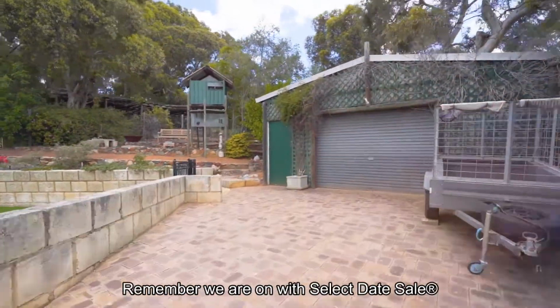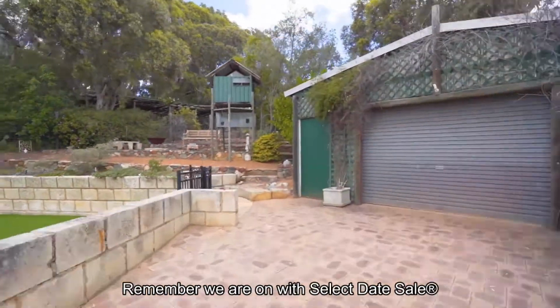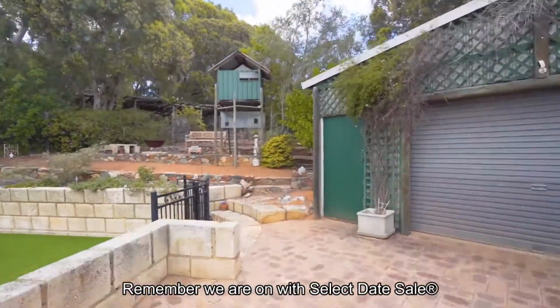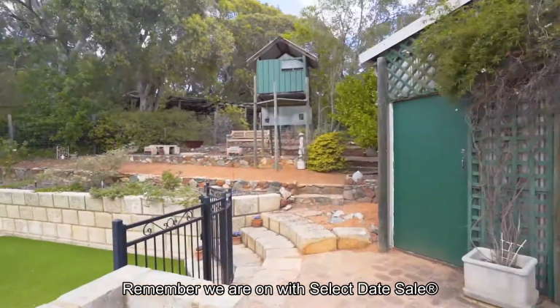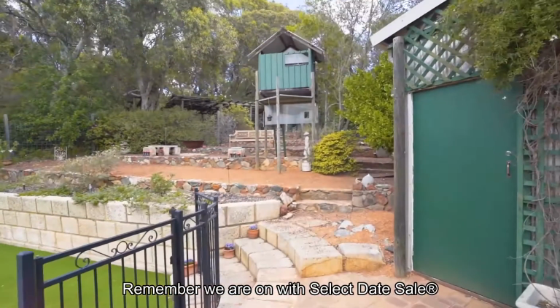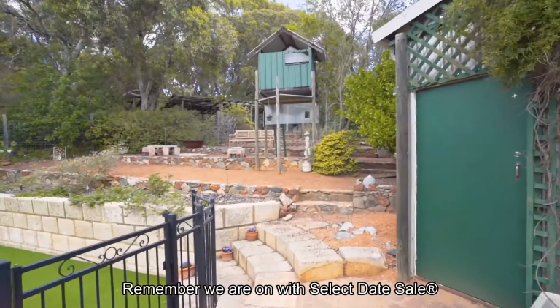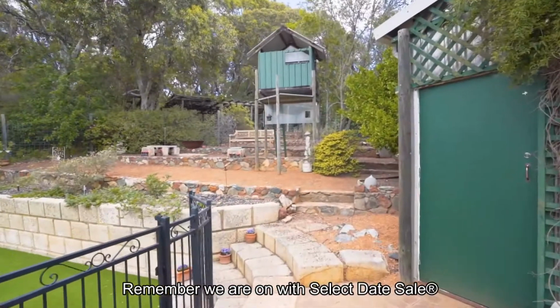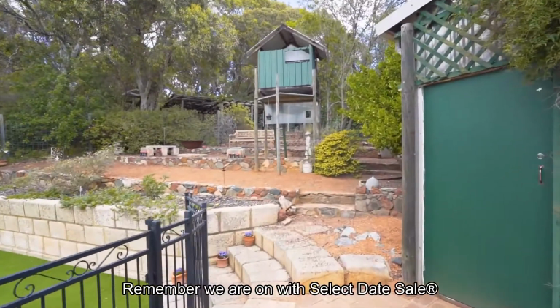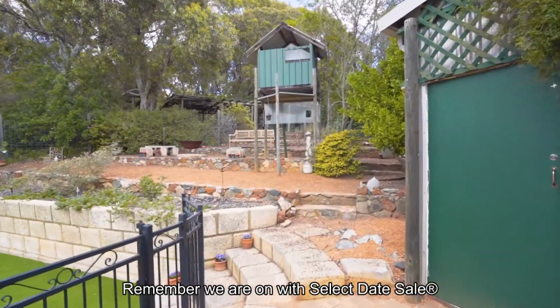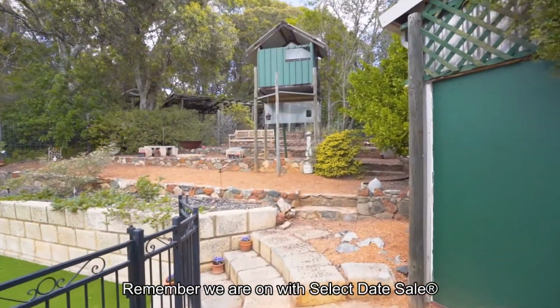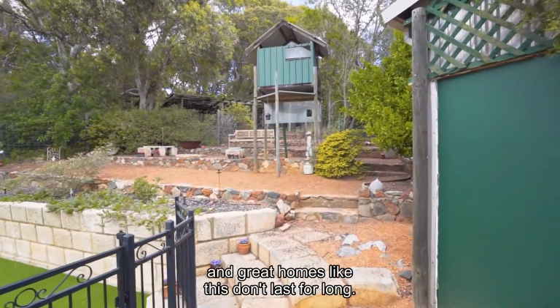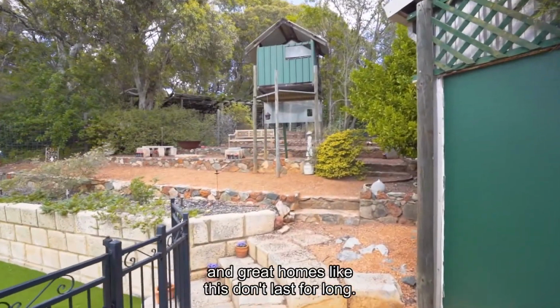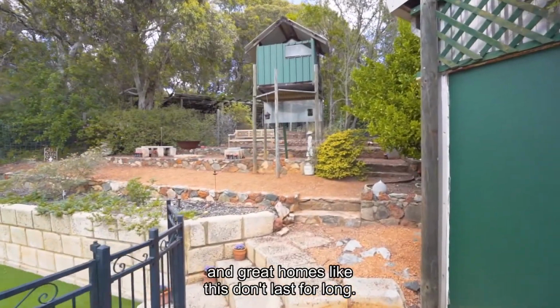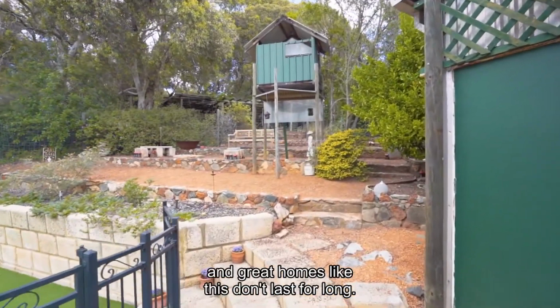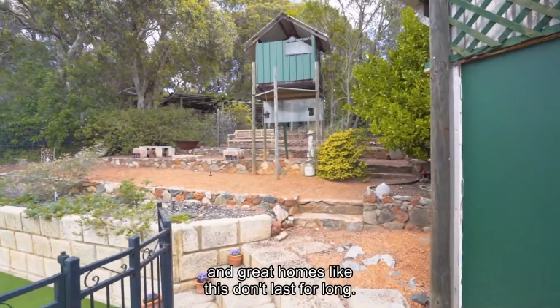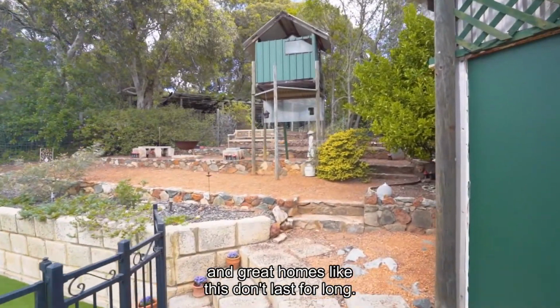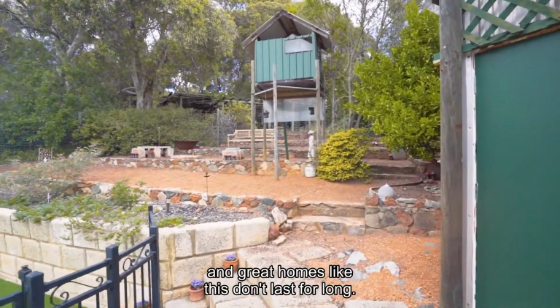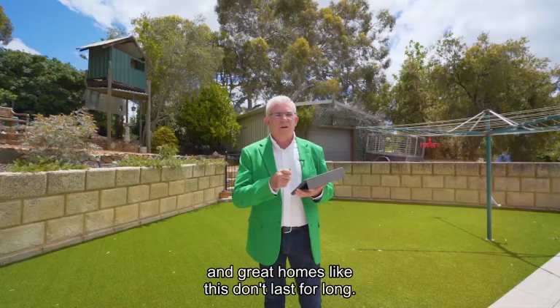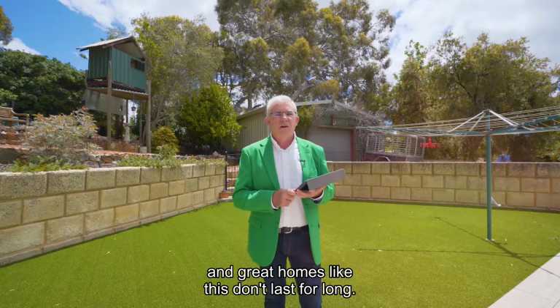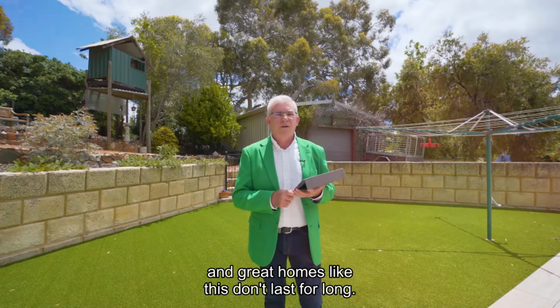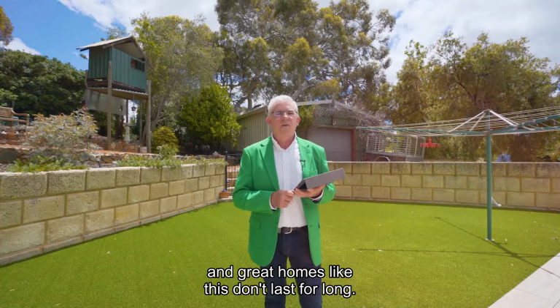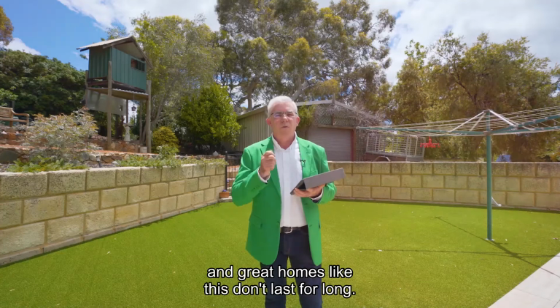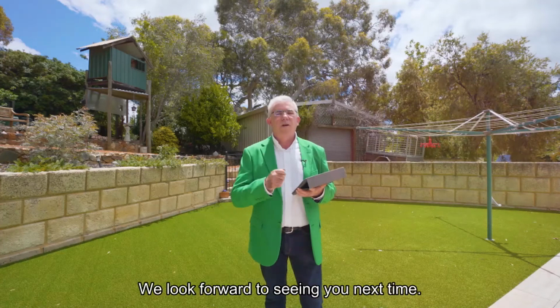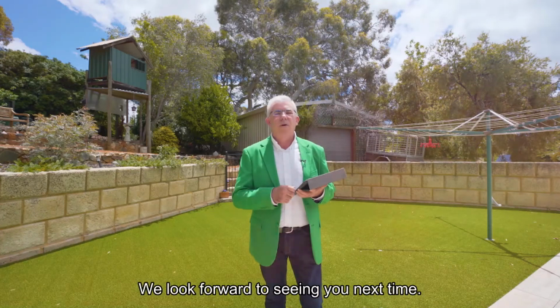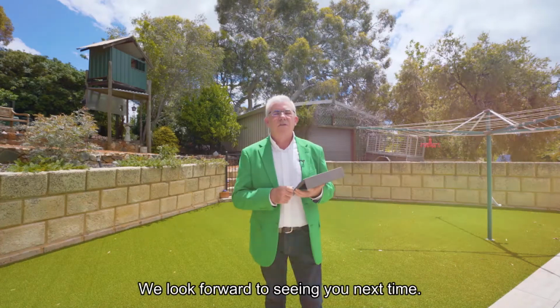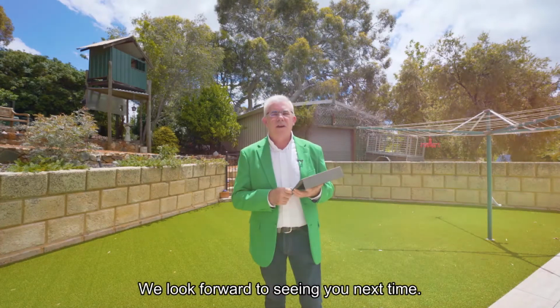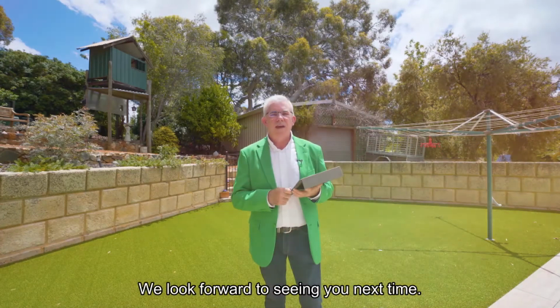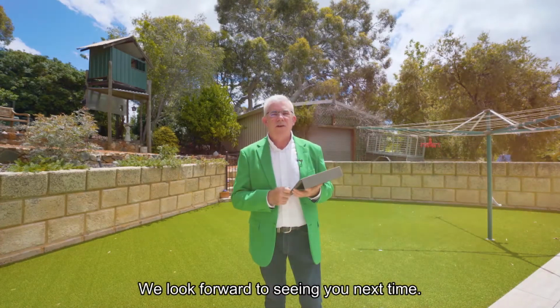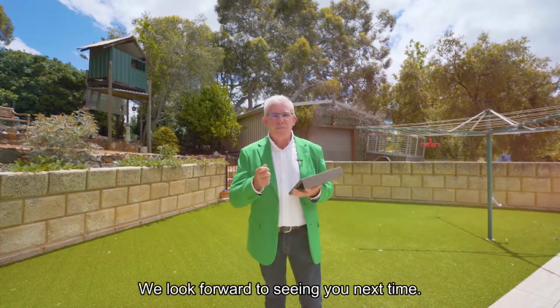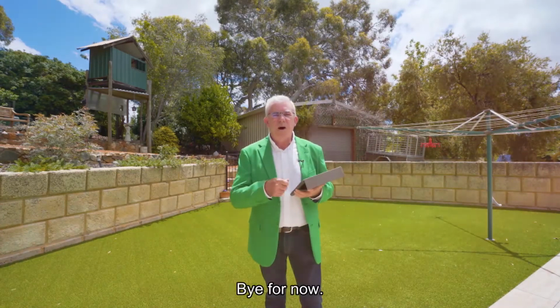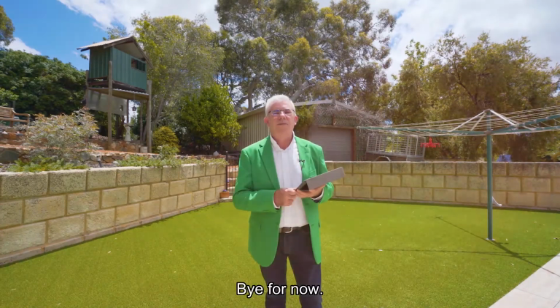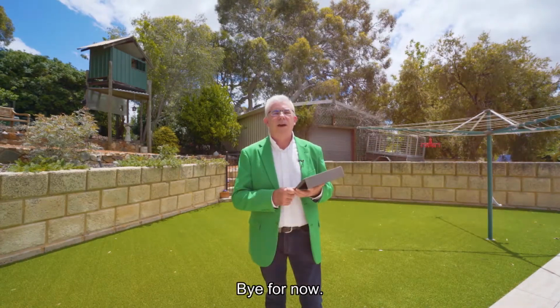Remember, we are on with select date sale and great homes like this don't last for long. We look forward to seeing you next time. Bye for now.